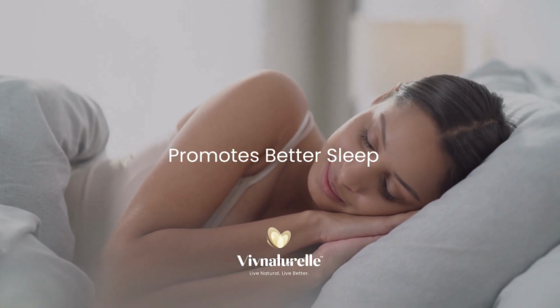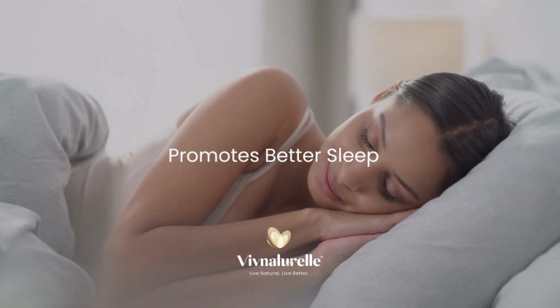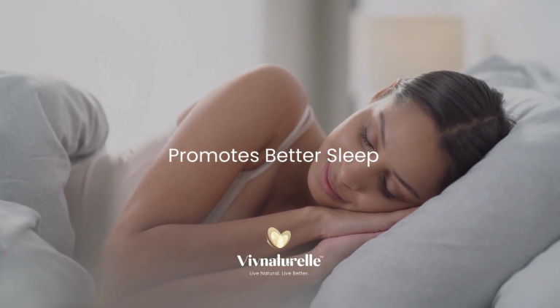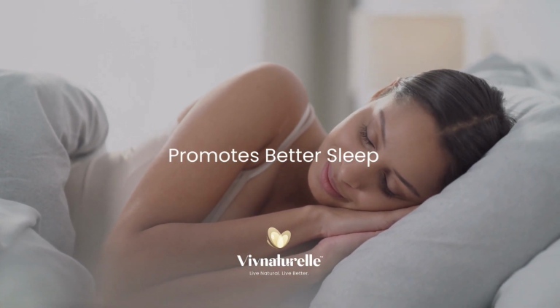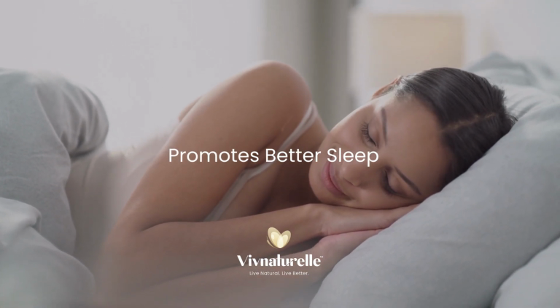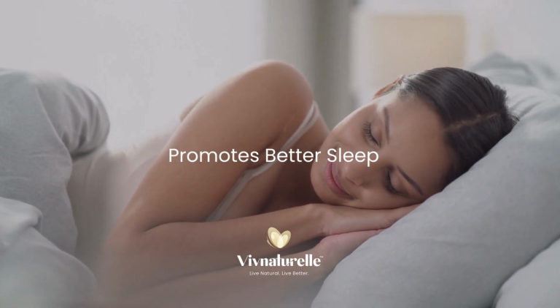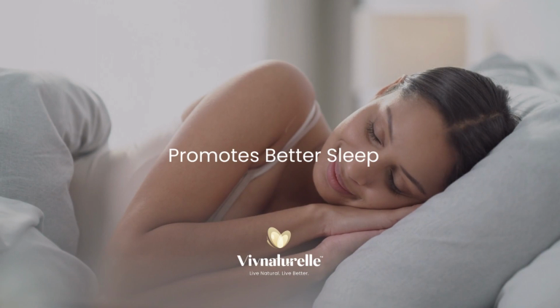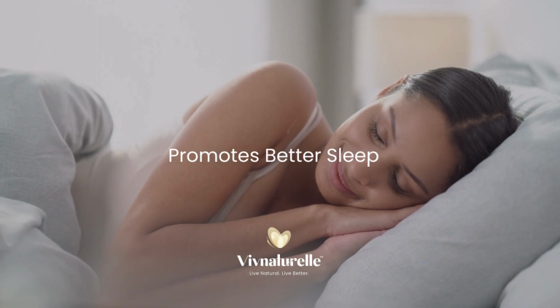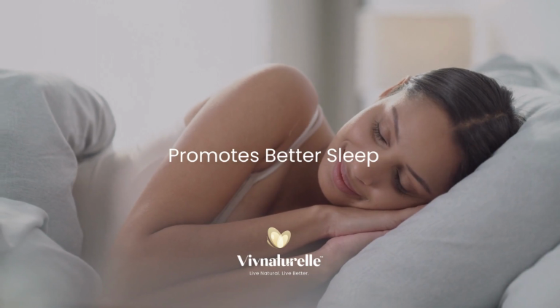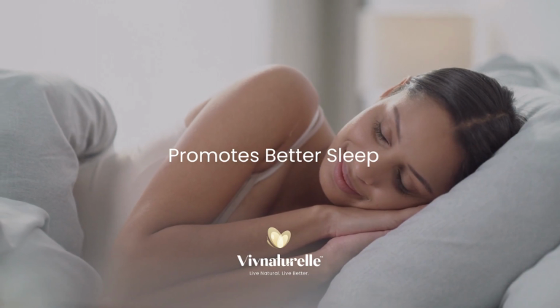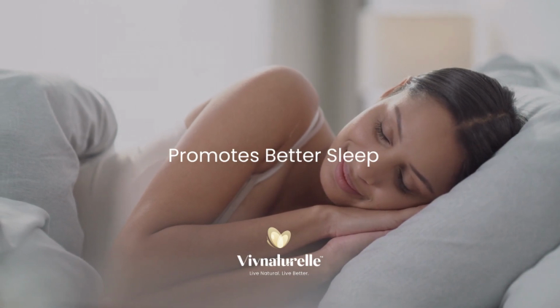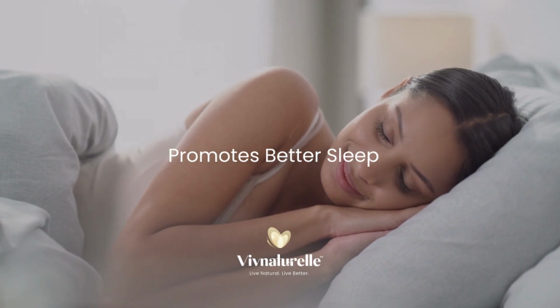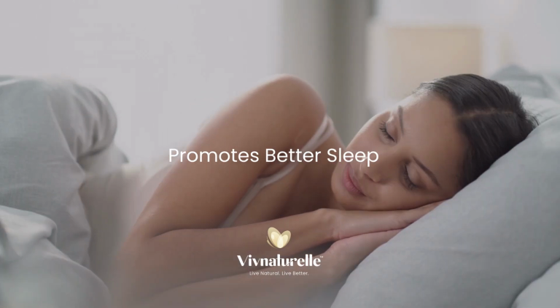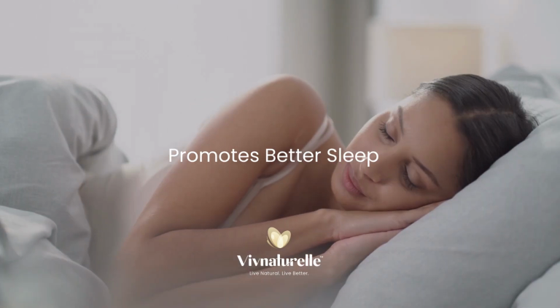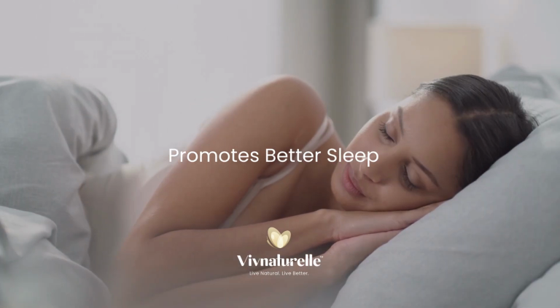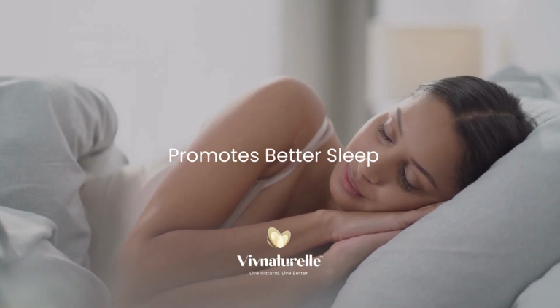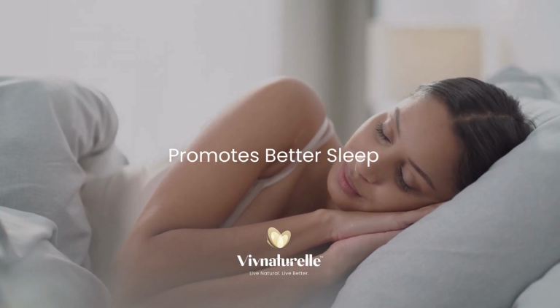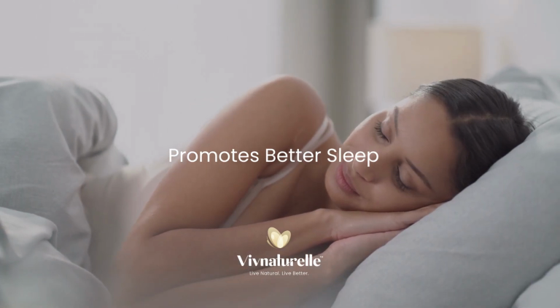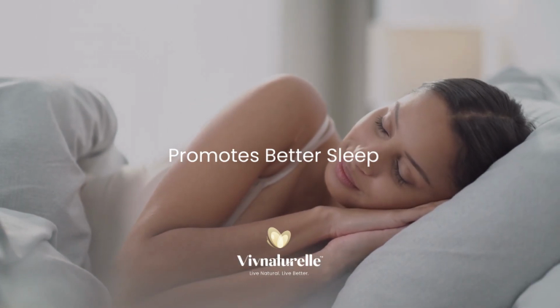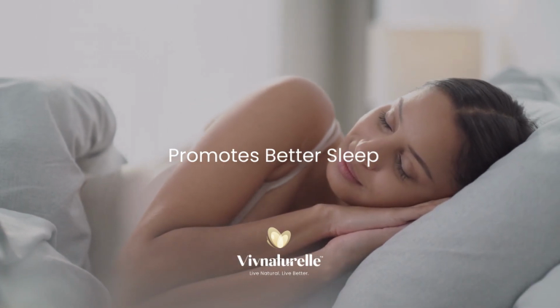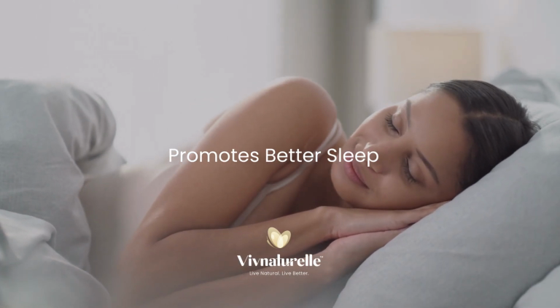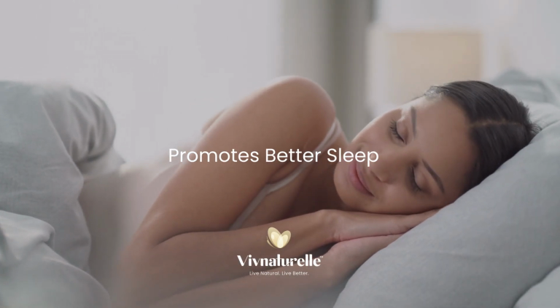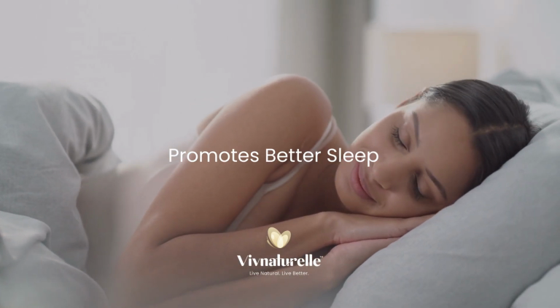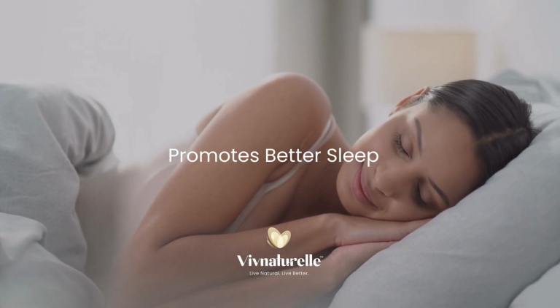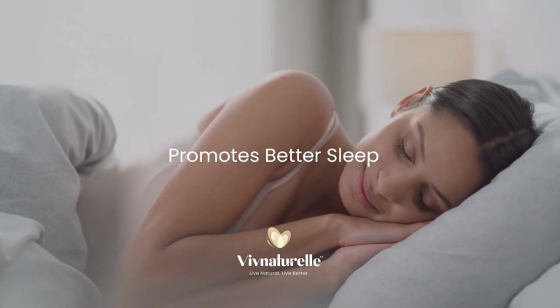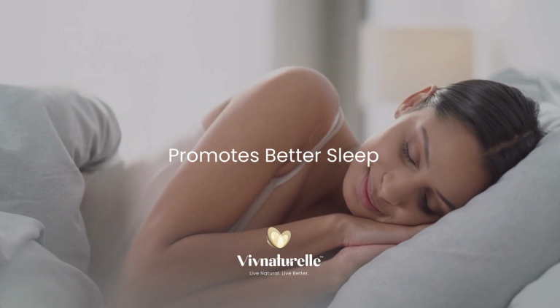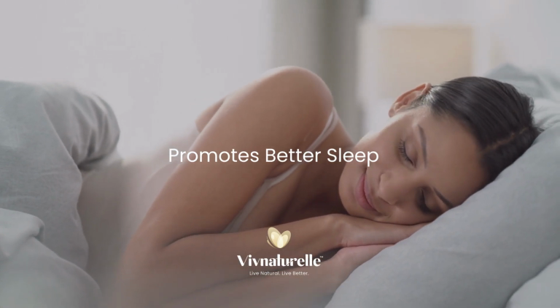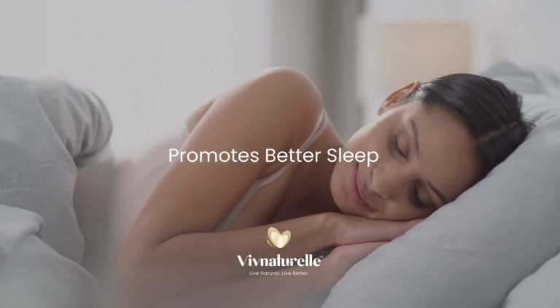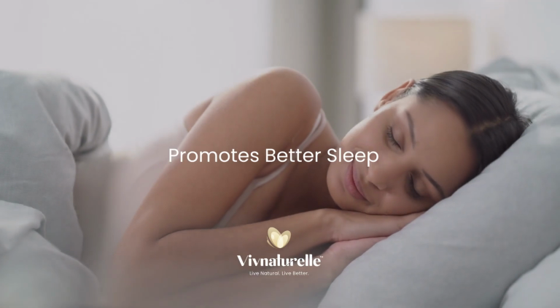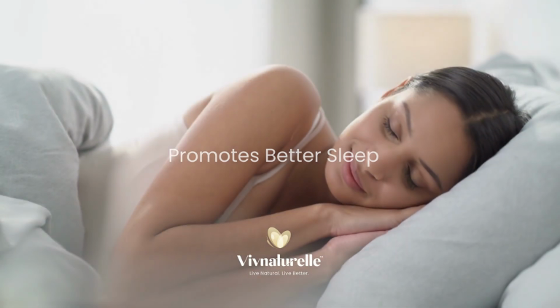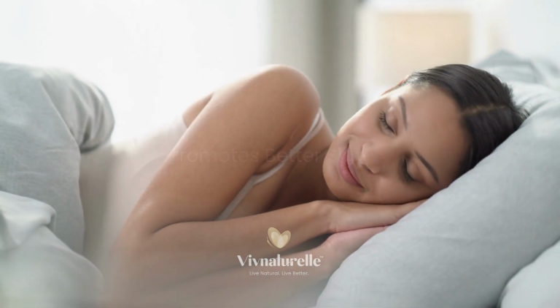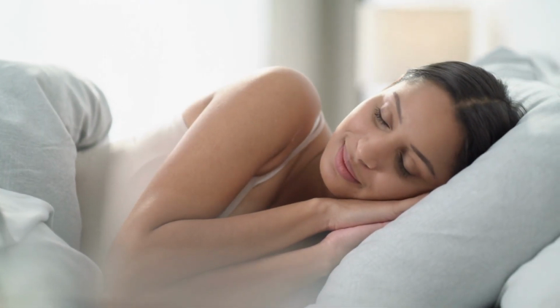Massage helps to reduce stress, thus triggering release of hormones that encourage a quality night's sleep.